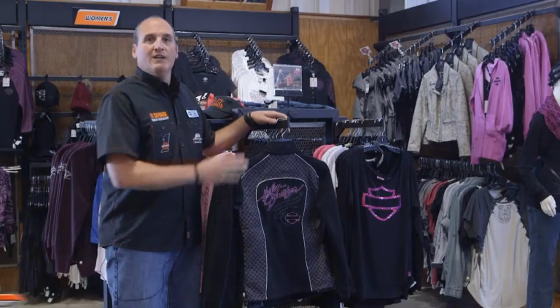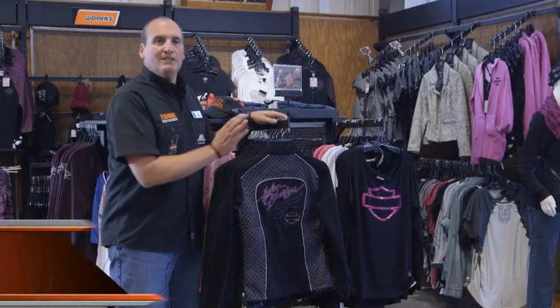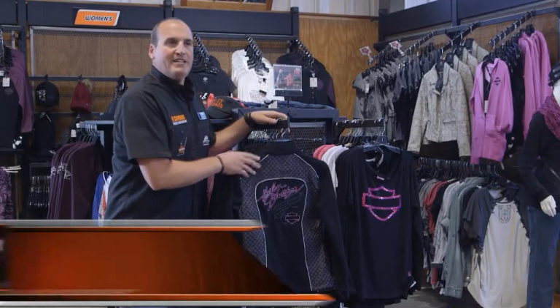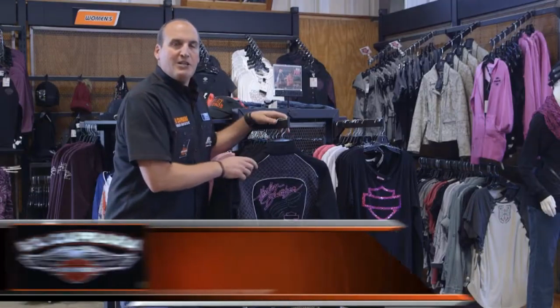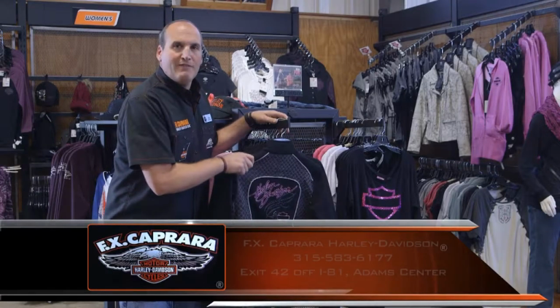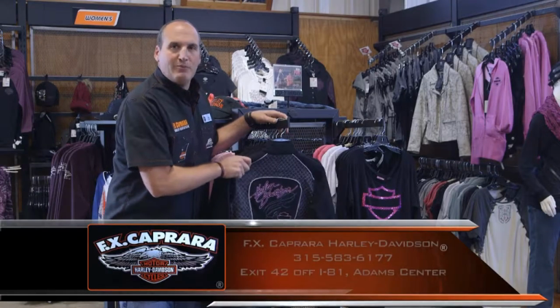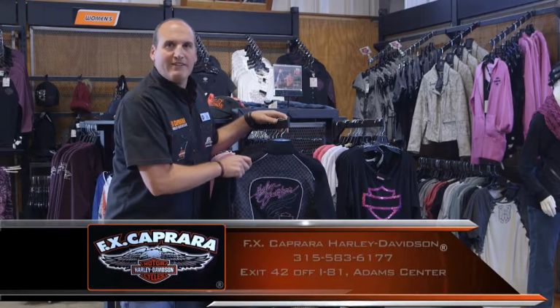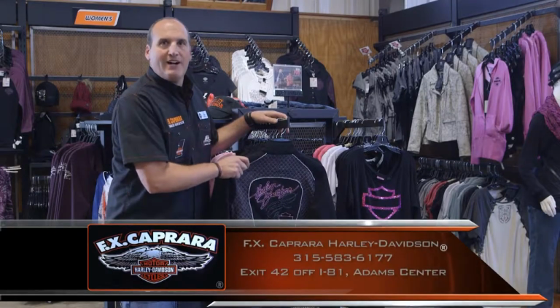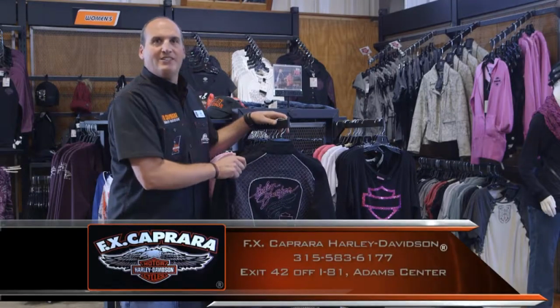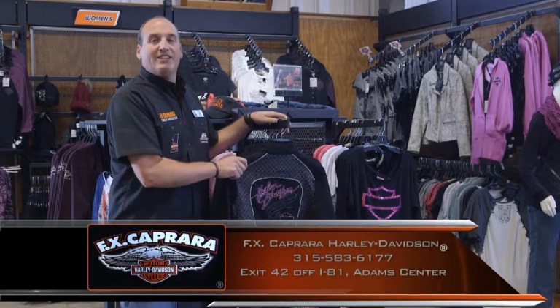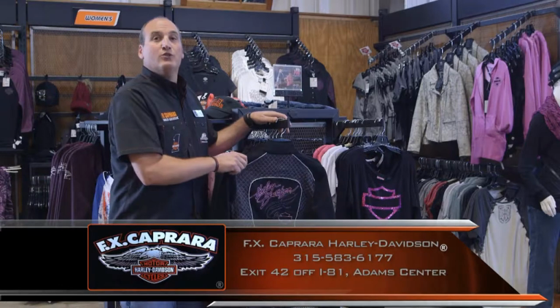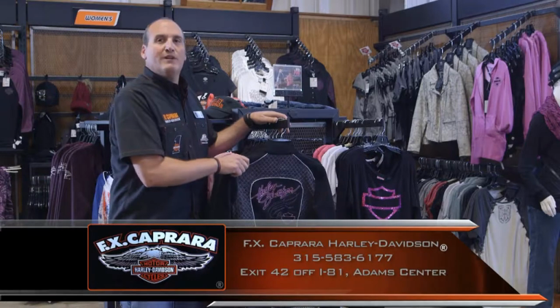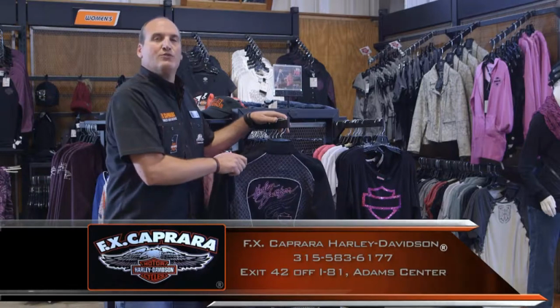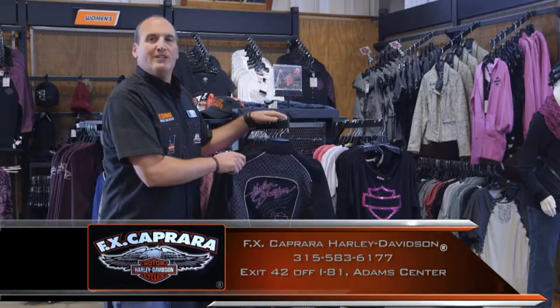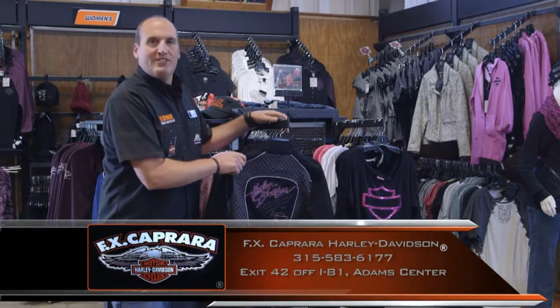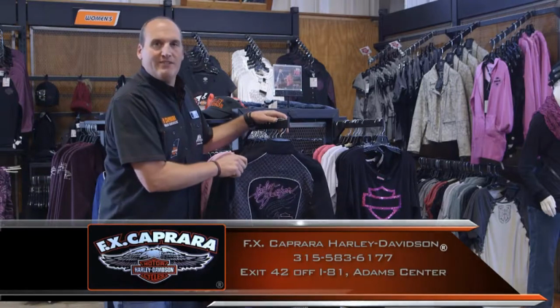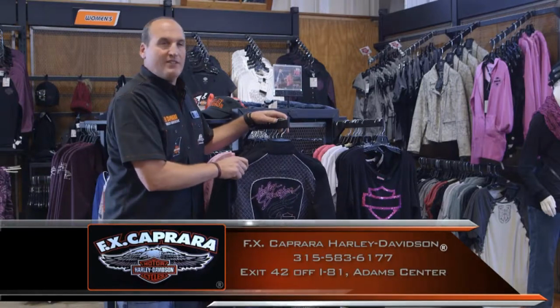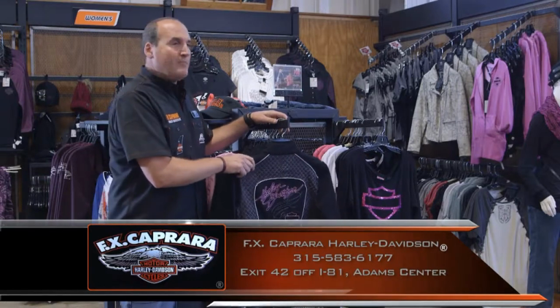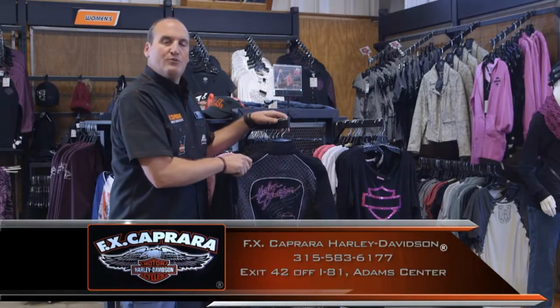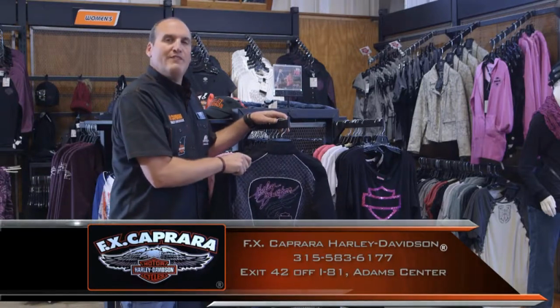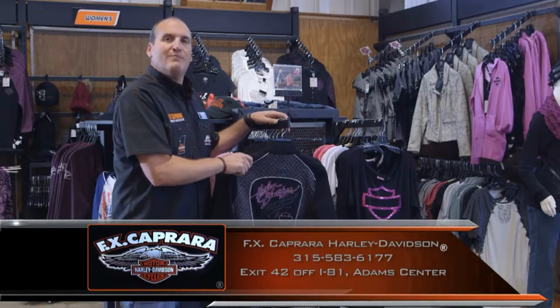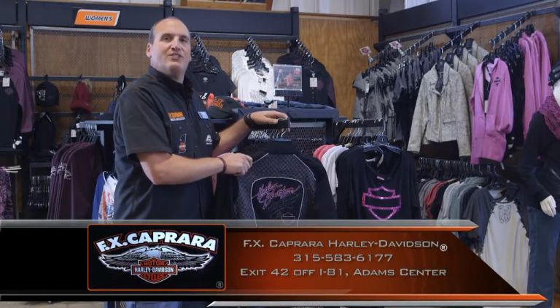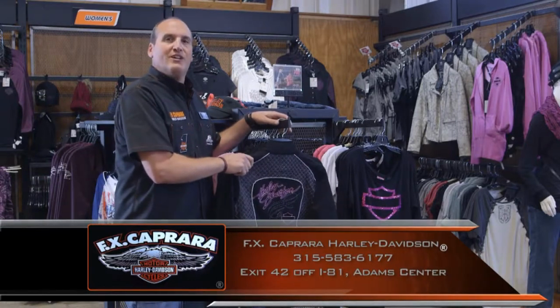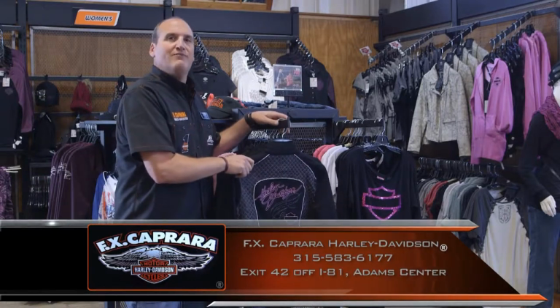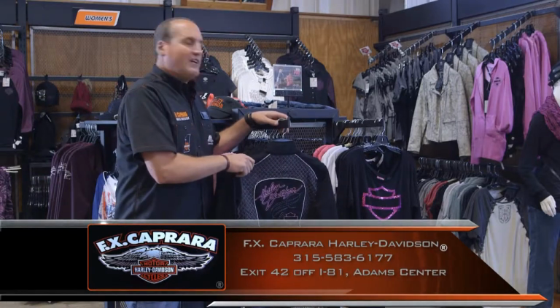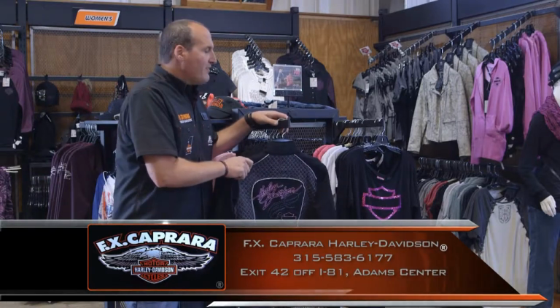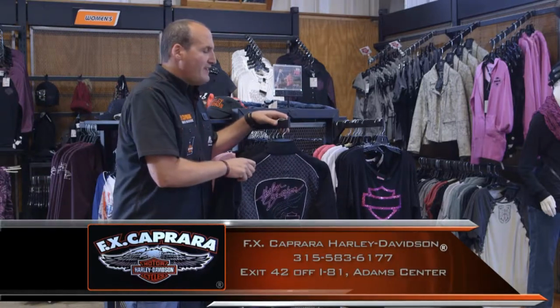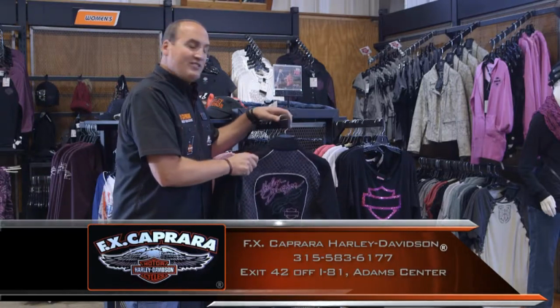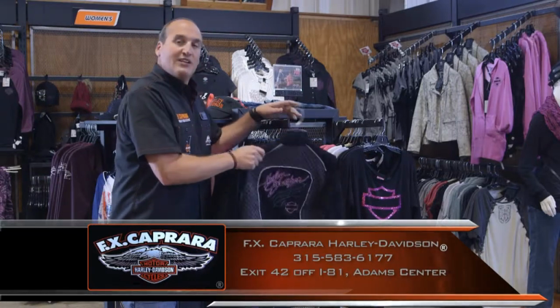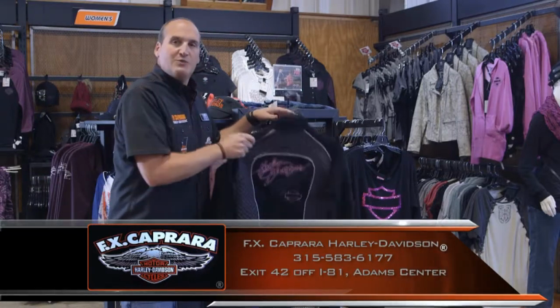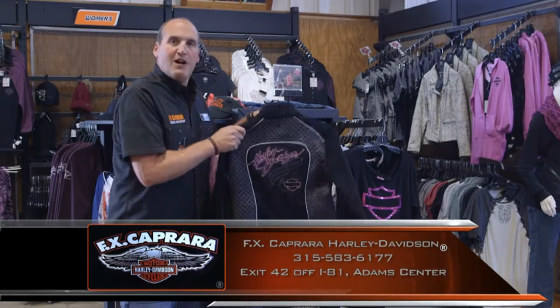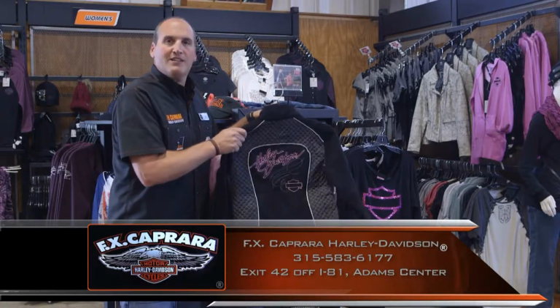Ladies, come out for our Black Friday sale November 27th — up to 25% off Harley-Davidson licensed products.